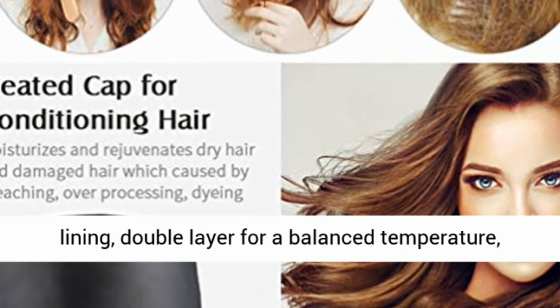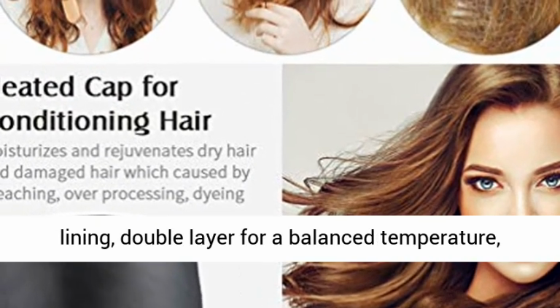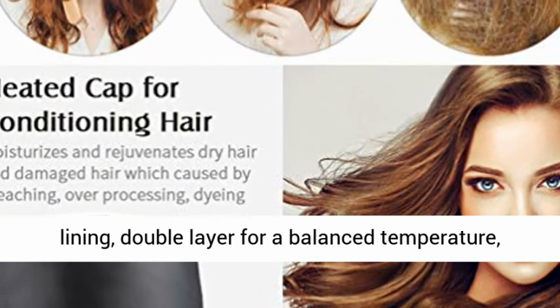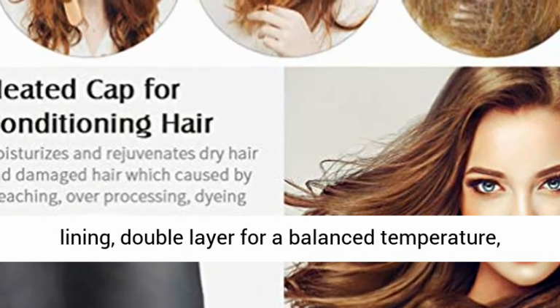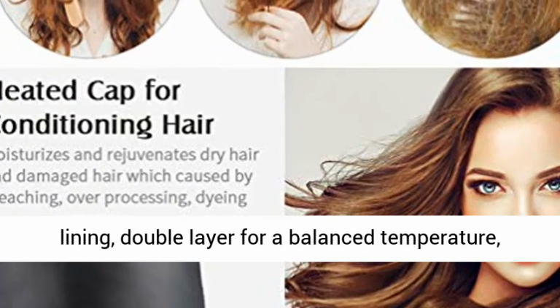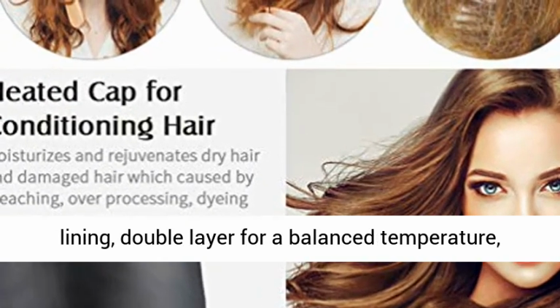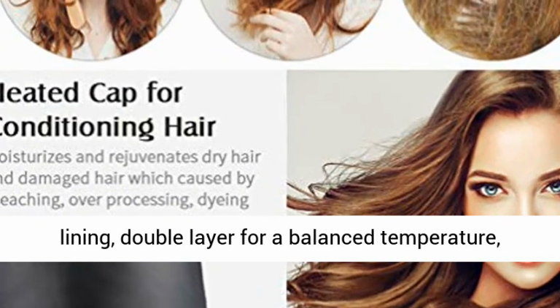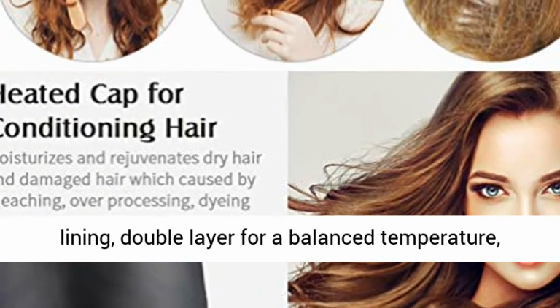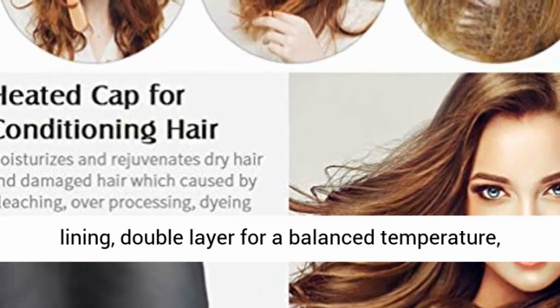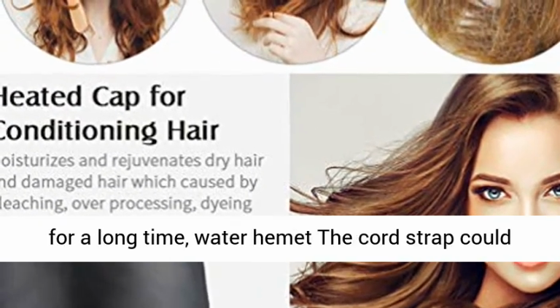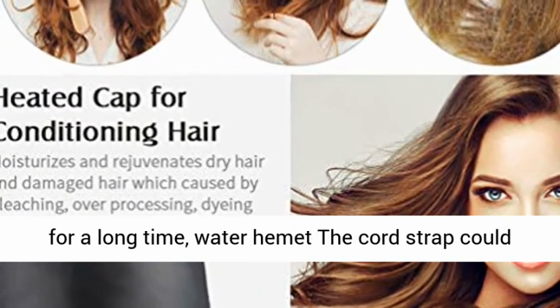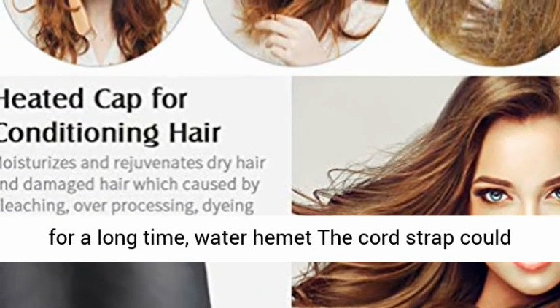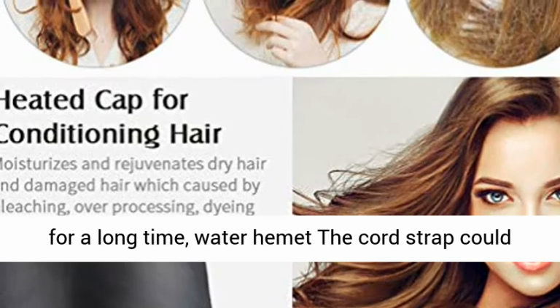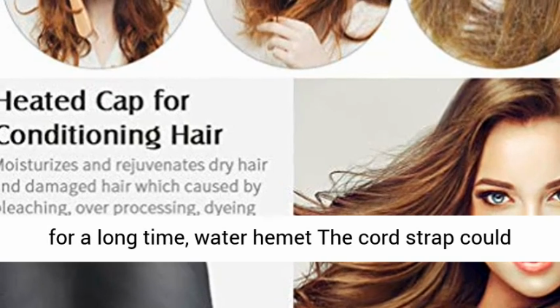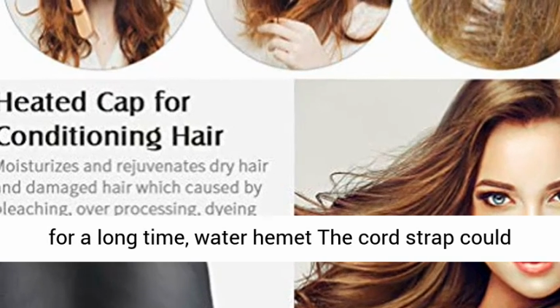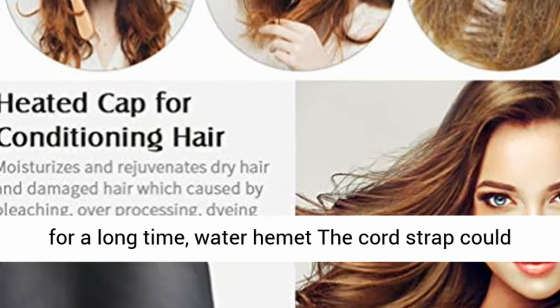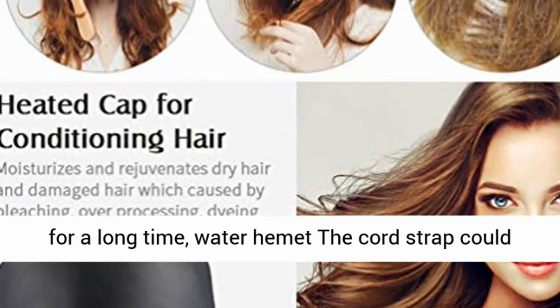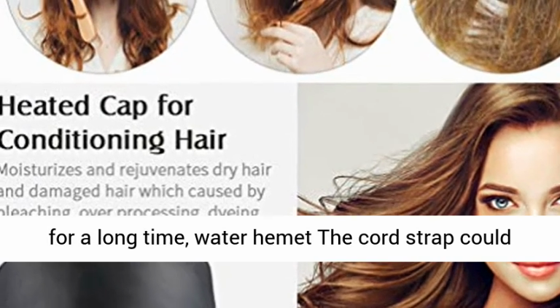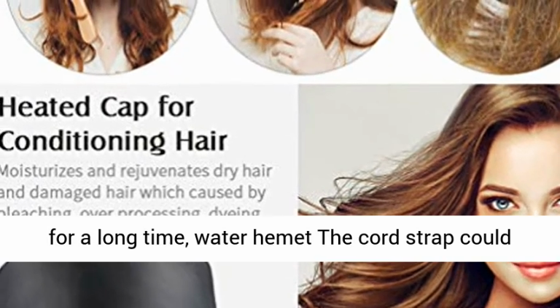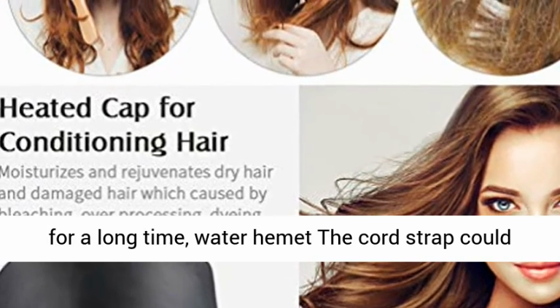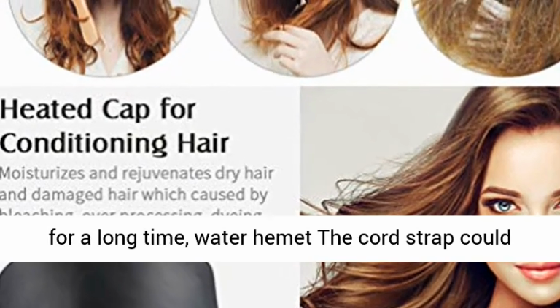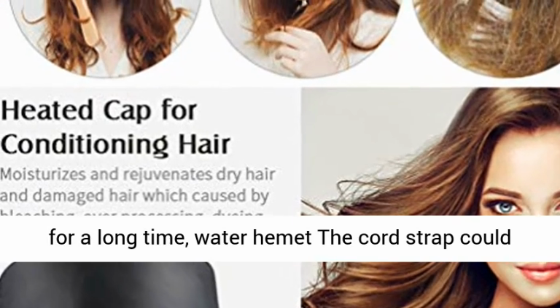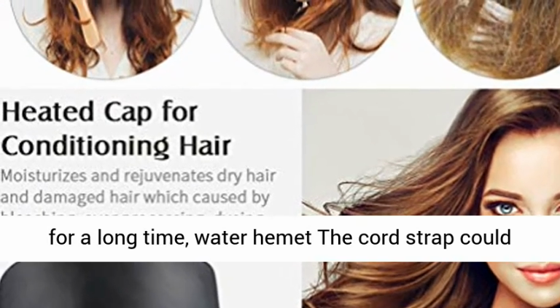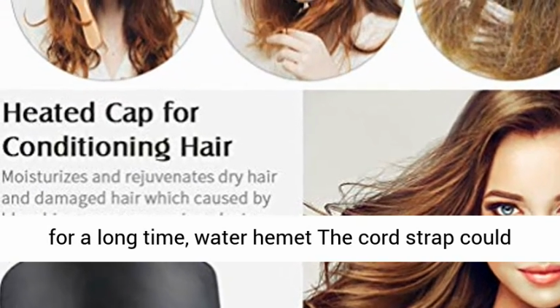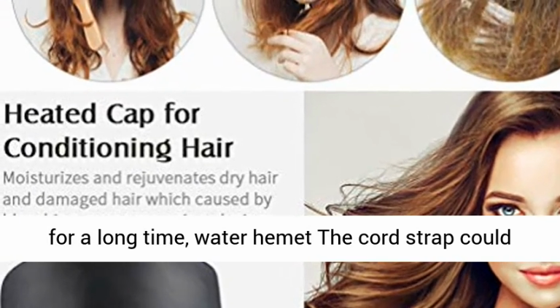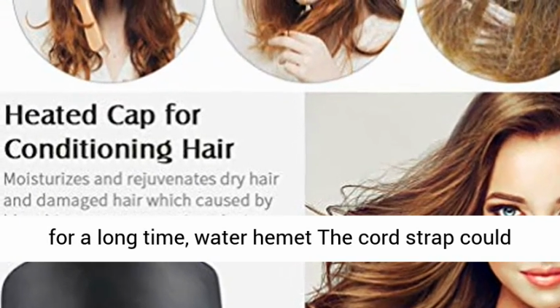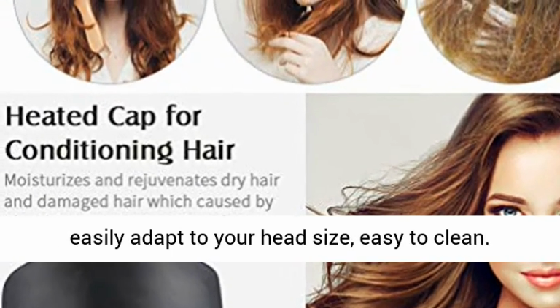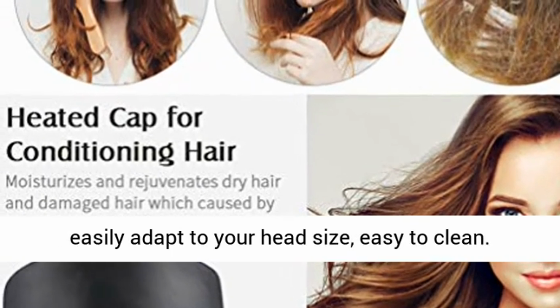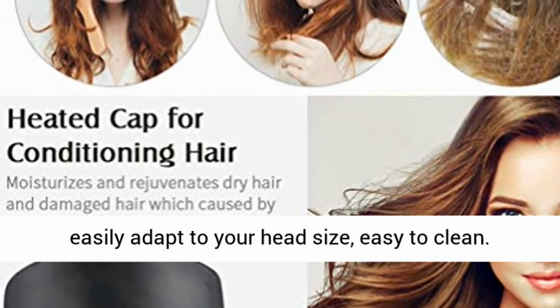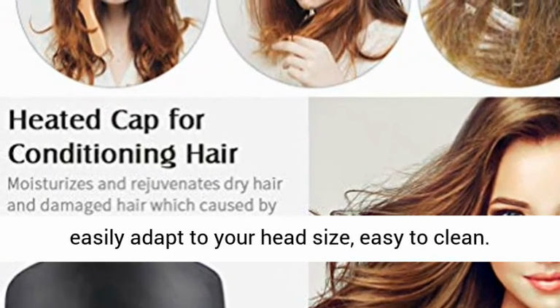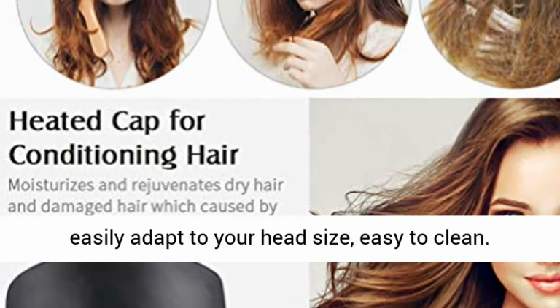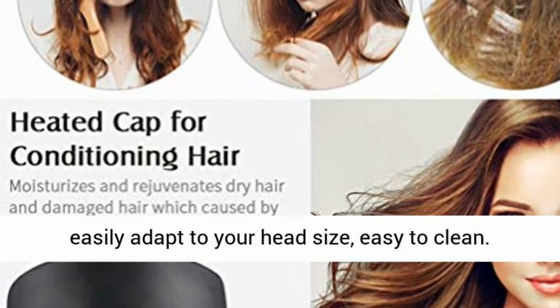For long-lasting use, the water hem at the cord strap could easily adapt to your head size, and is easy to clean.